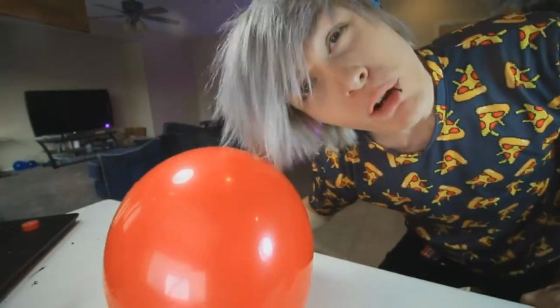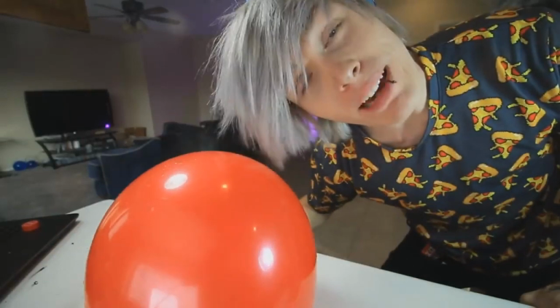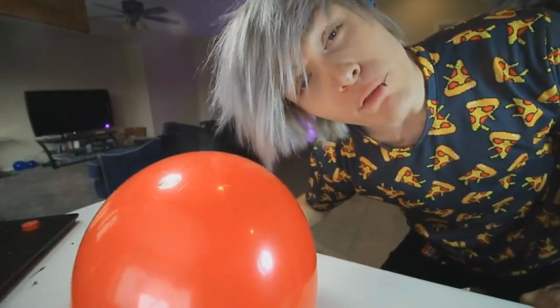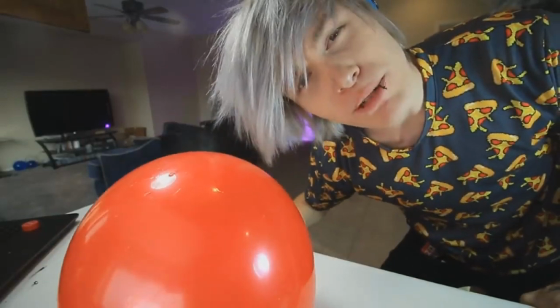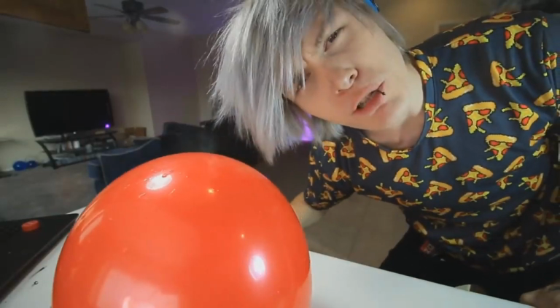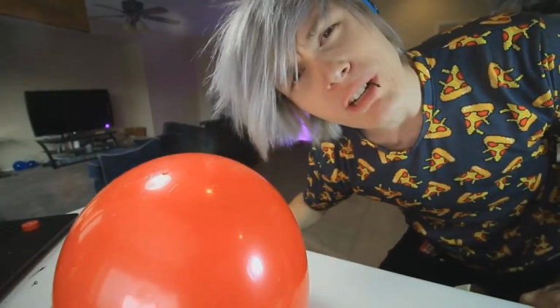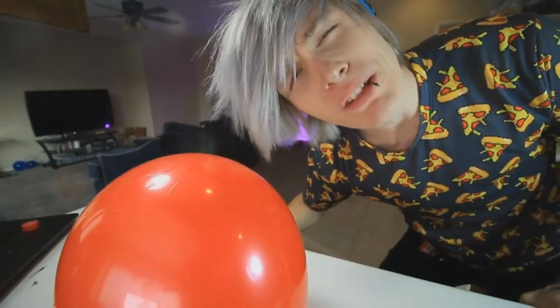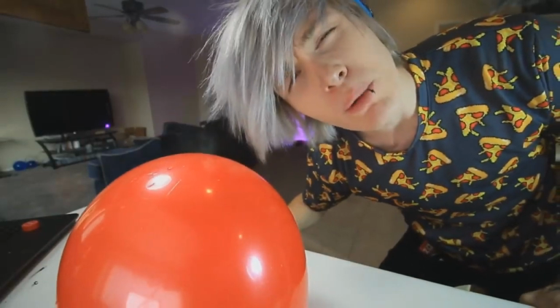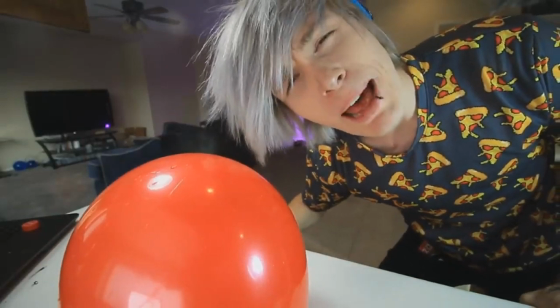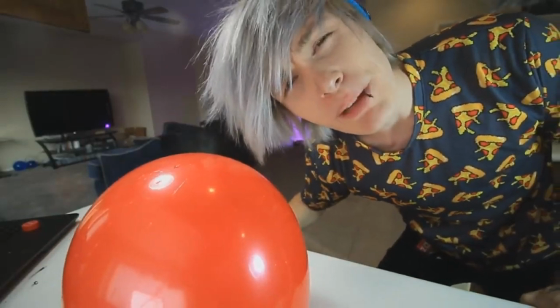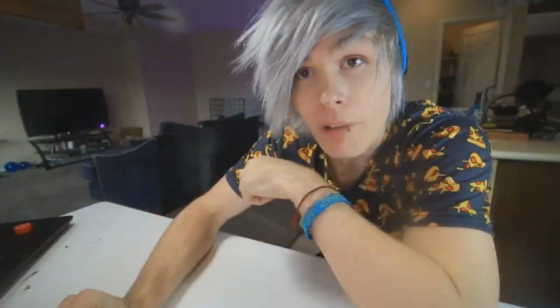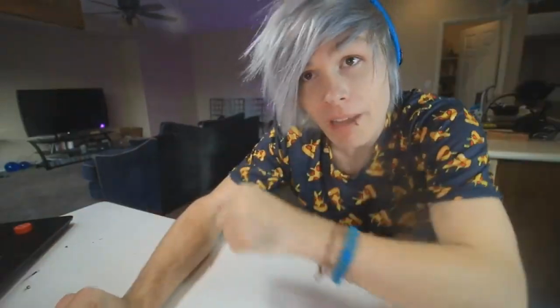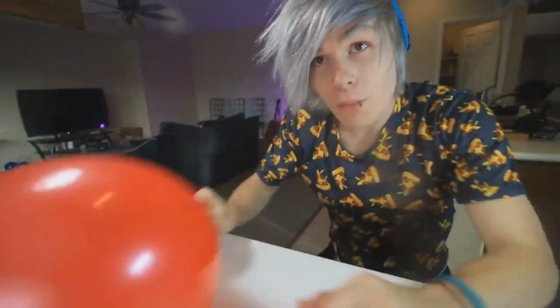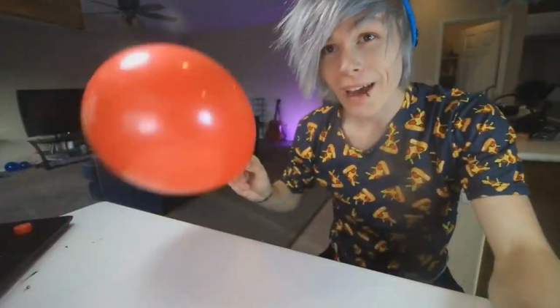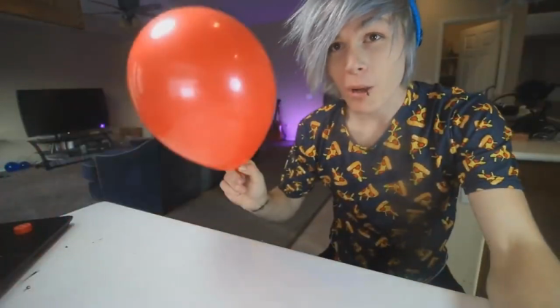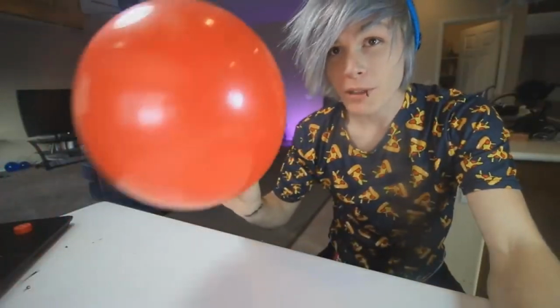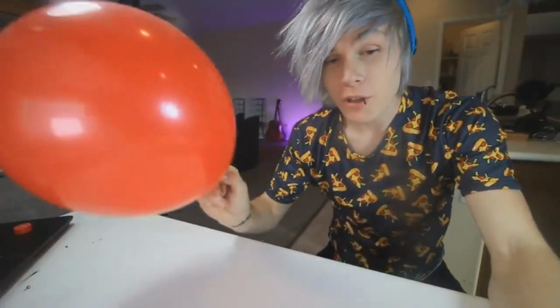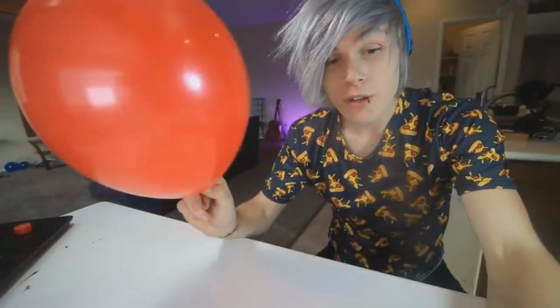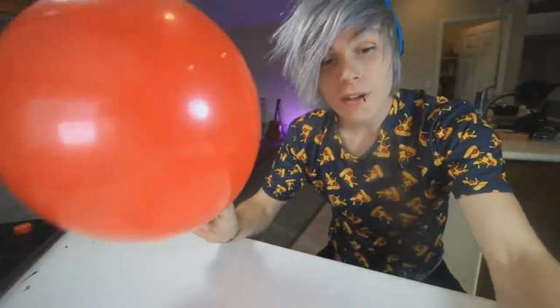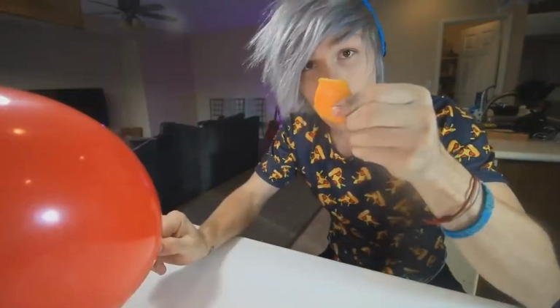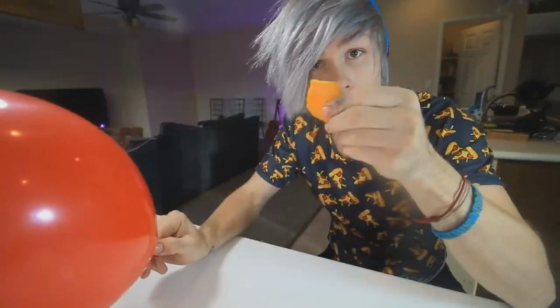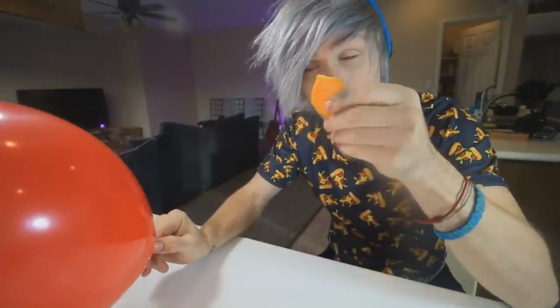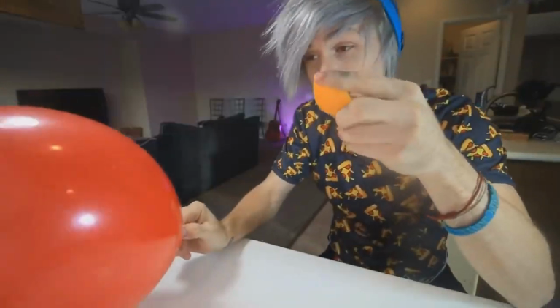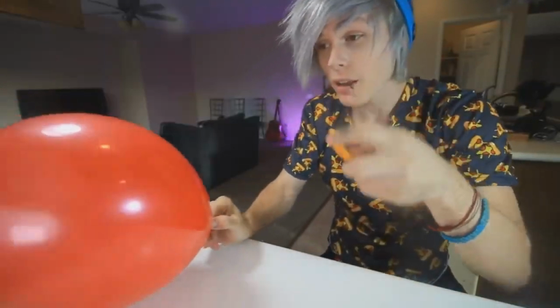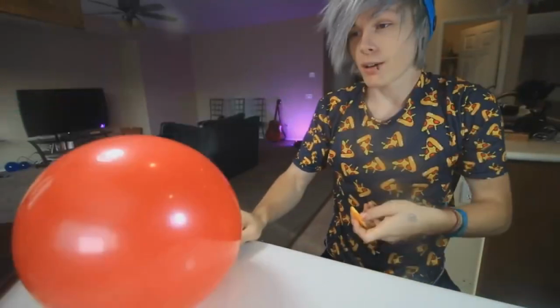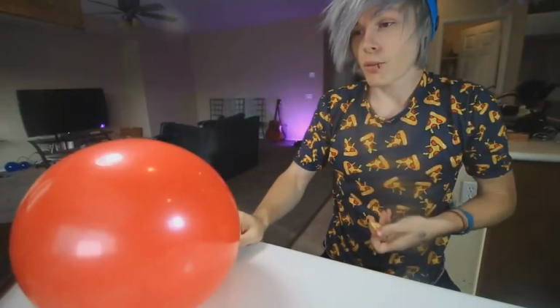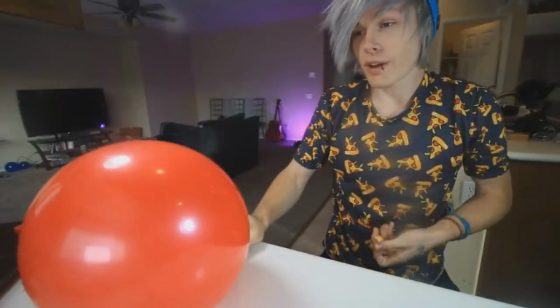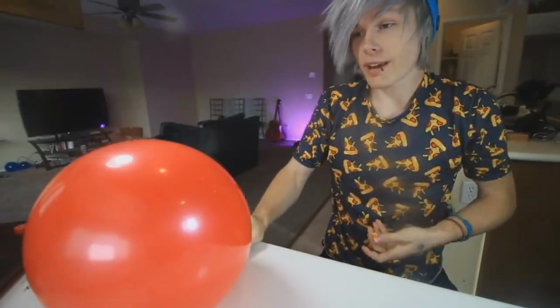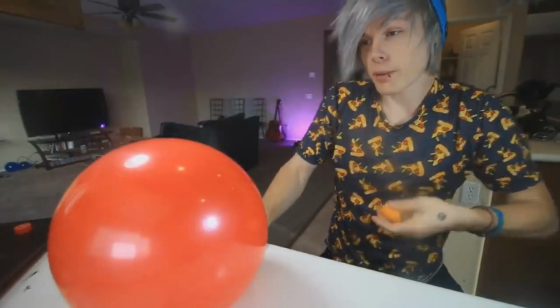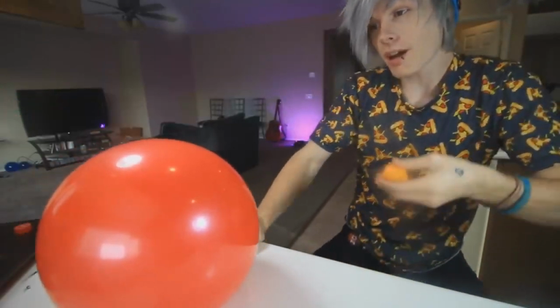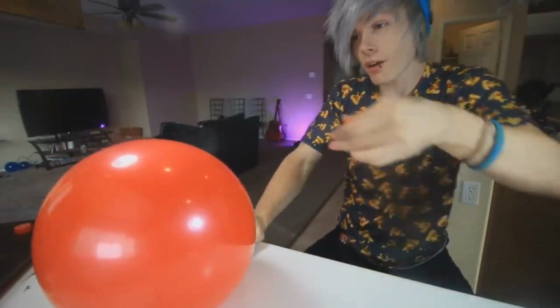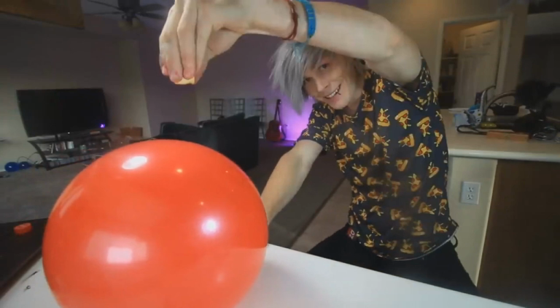I'm gonna go get a fresh balloon and see what happens. Okay, so we got our balloon, we got our orange peel. Oh boy, here we go.